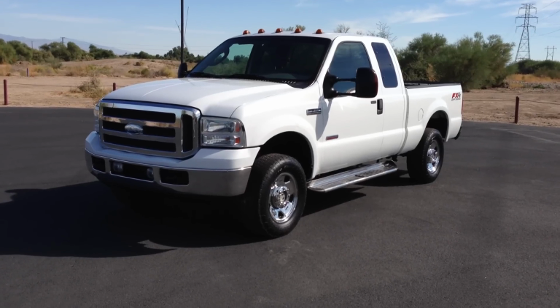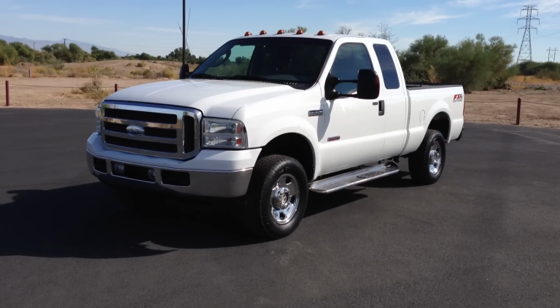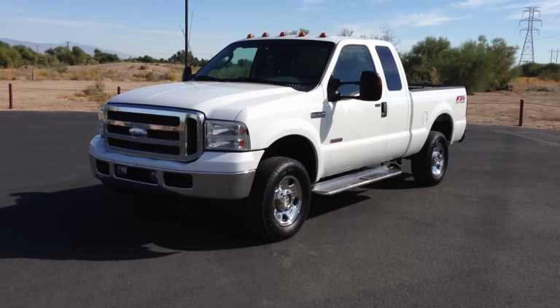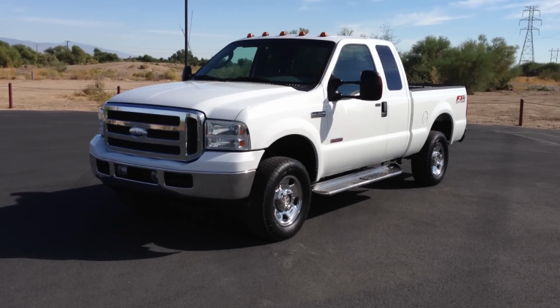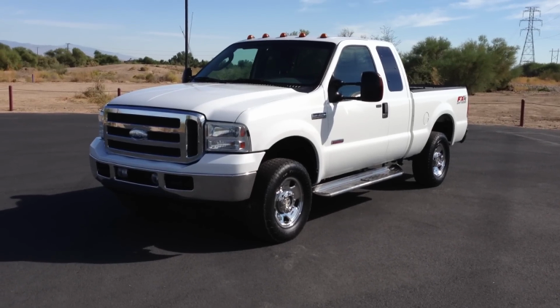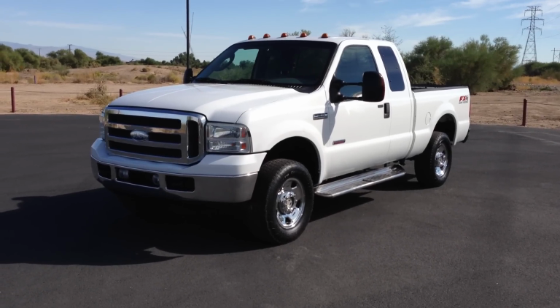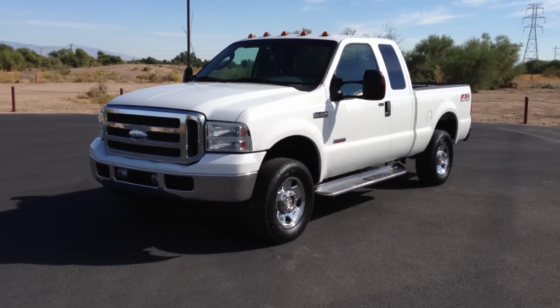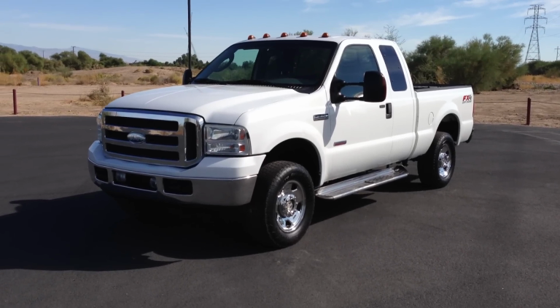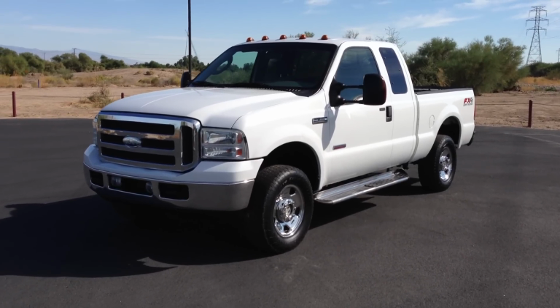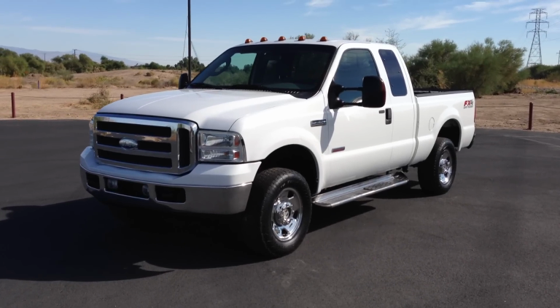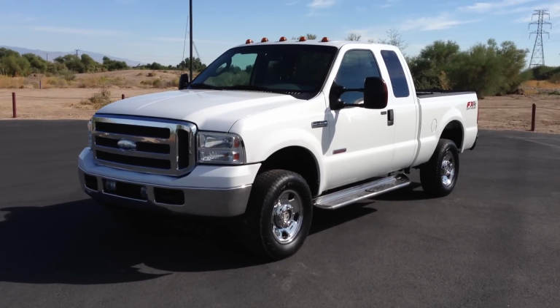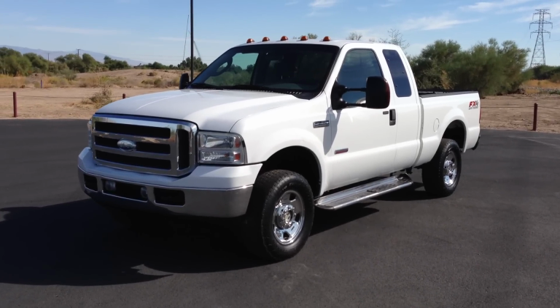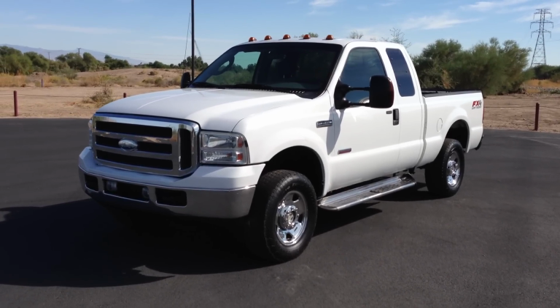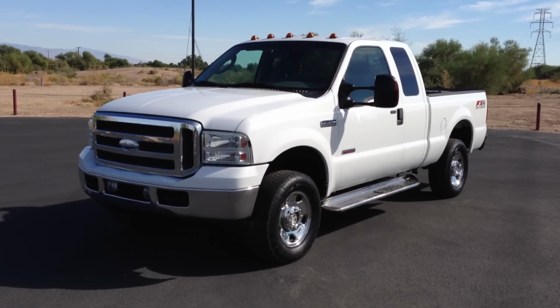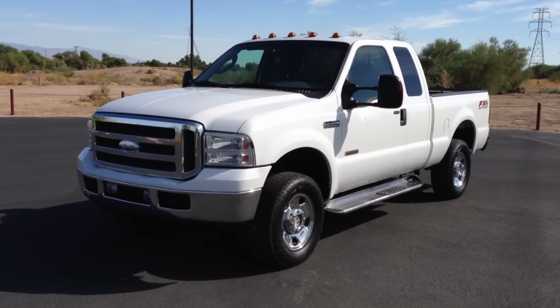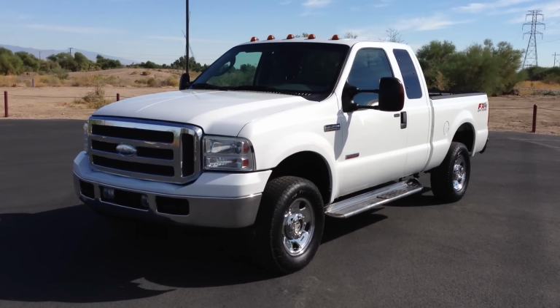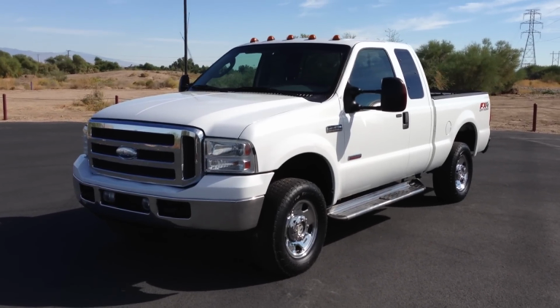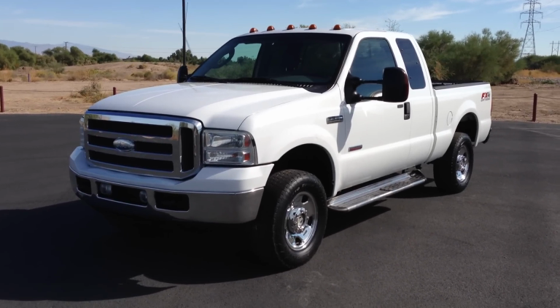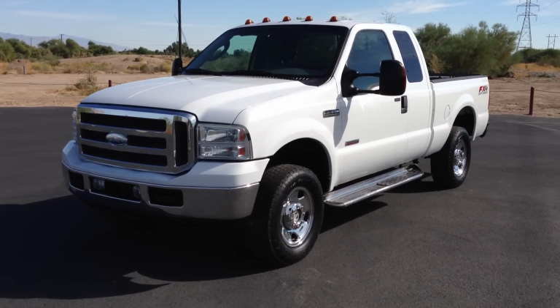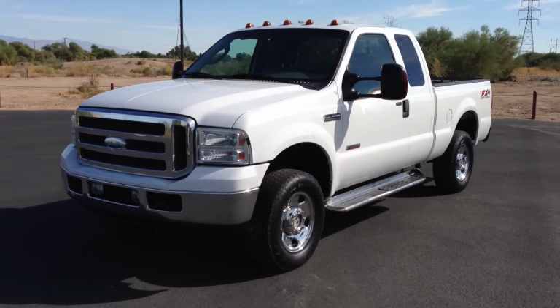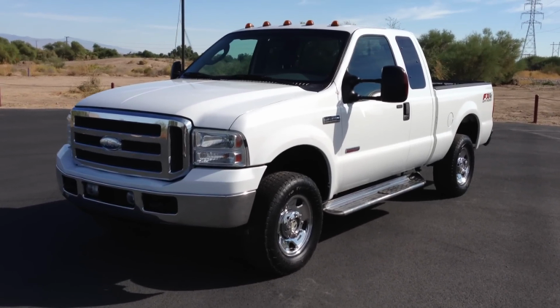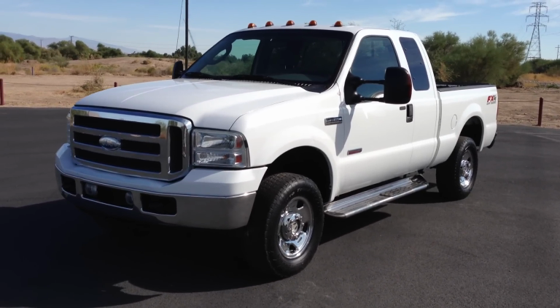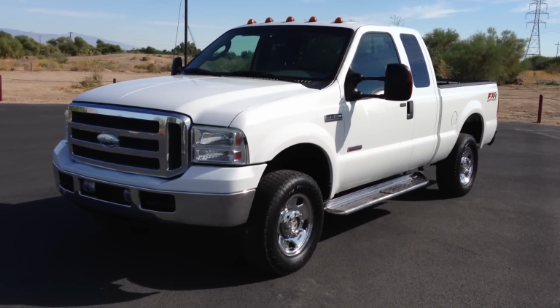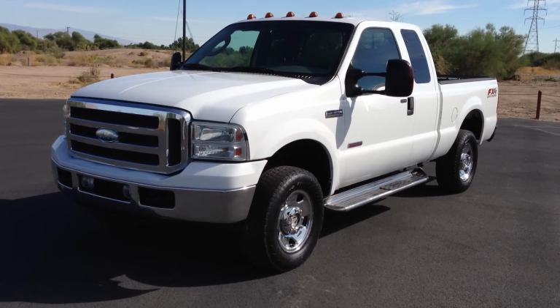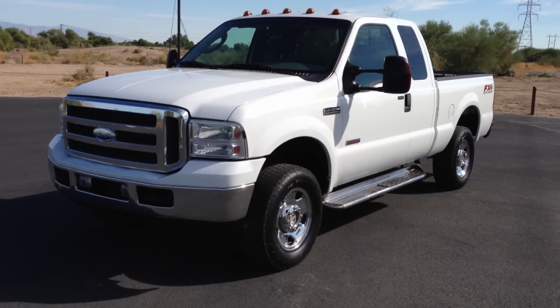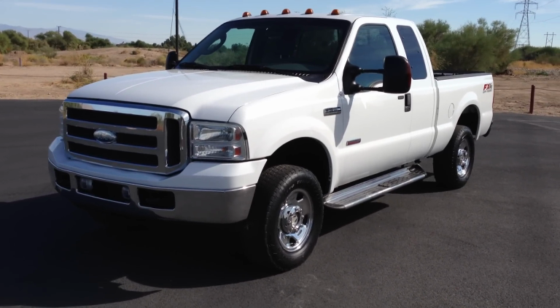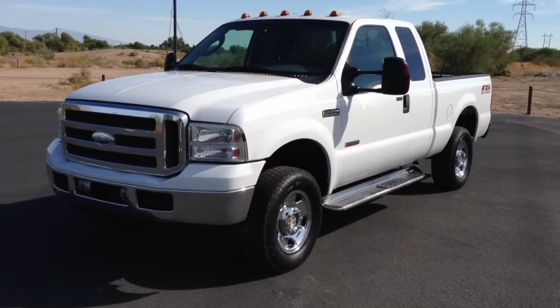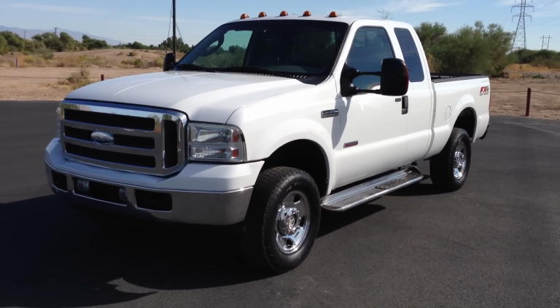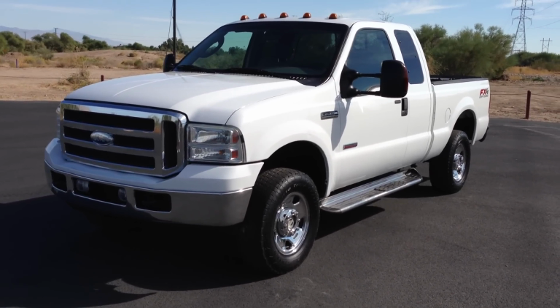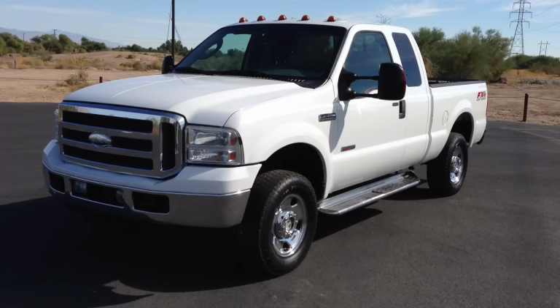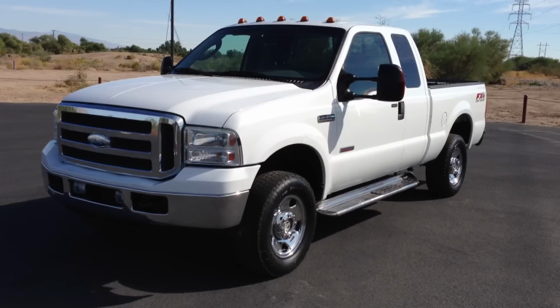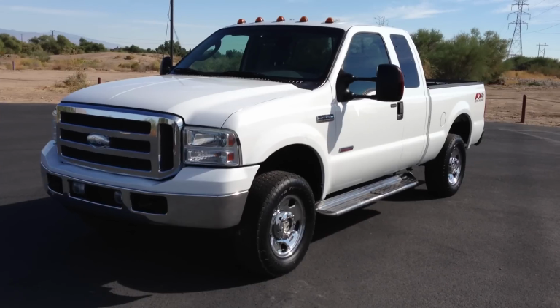This is Roger with Wheel Kinetics in Tucson, Arizona. We're selling this truck — it's a 2005 Ford F250.